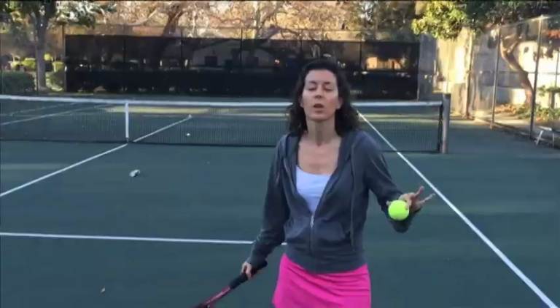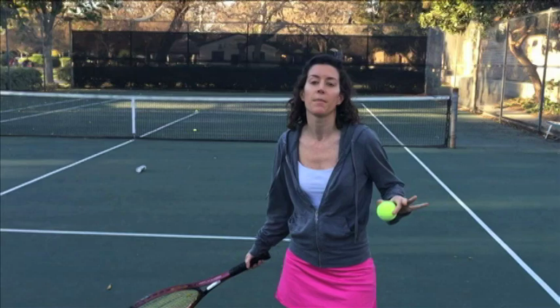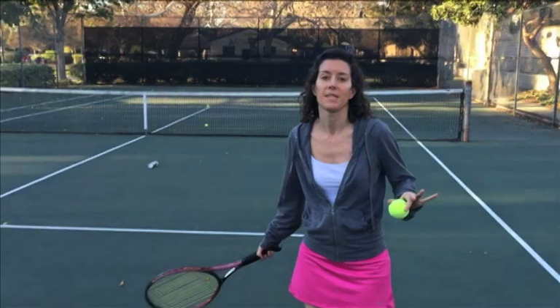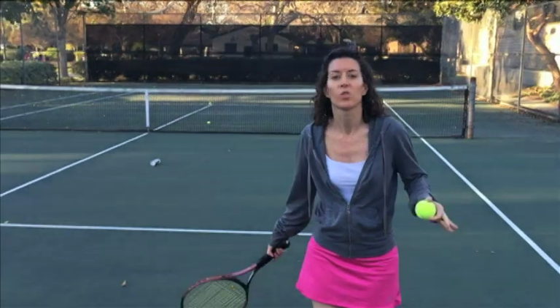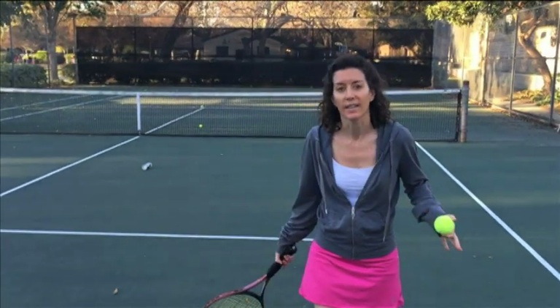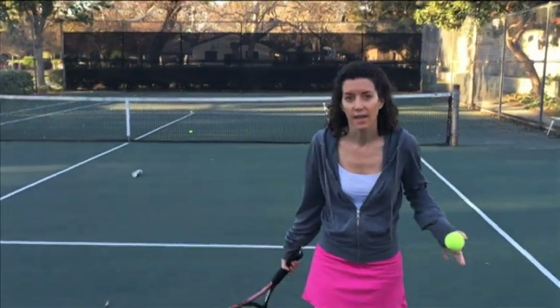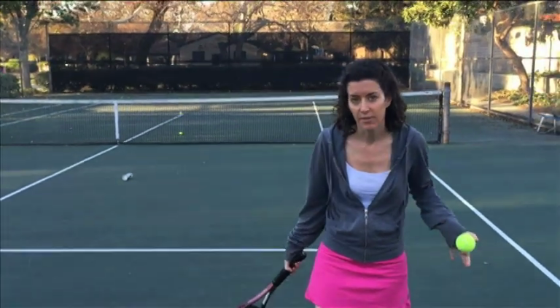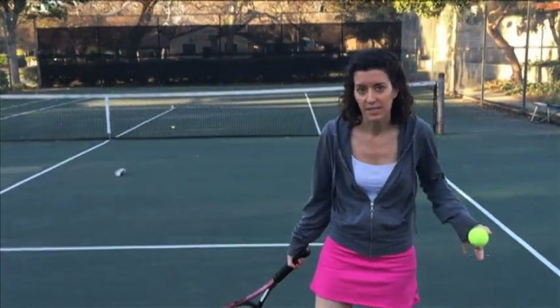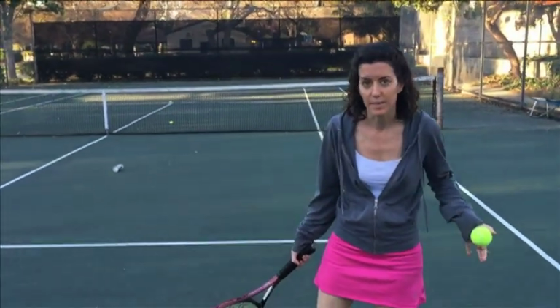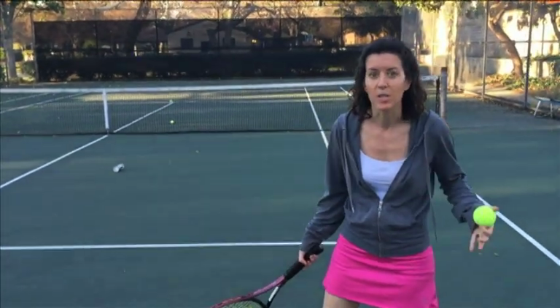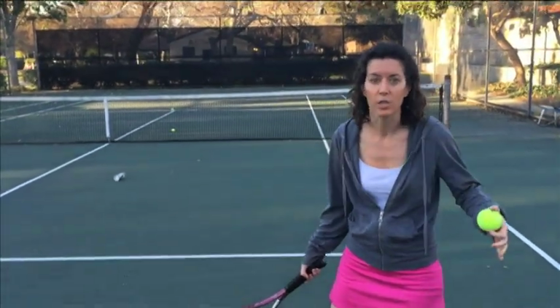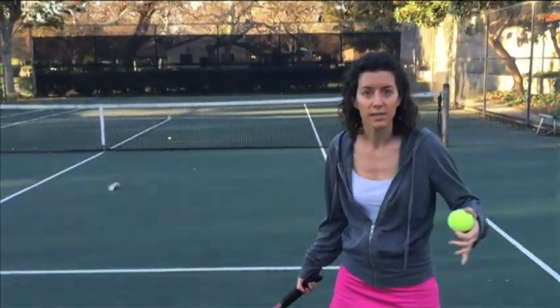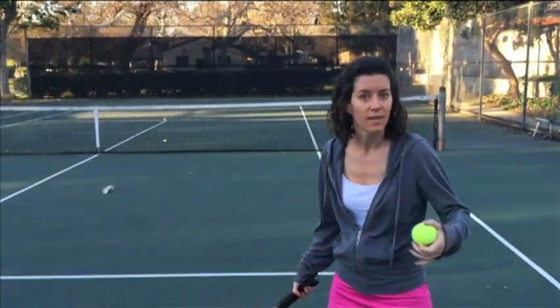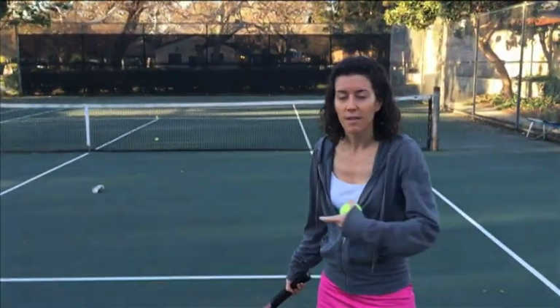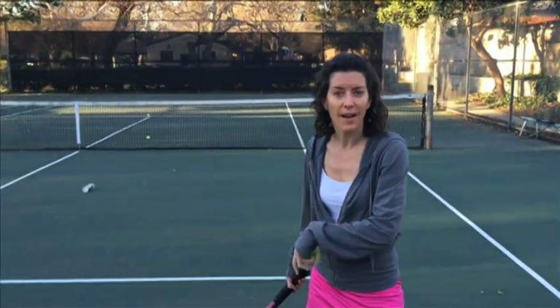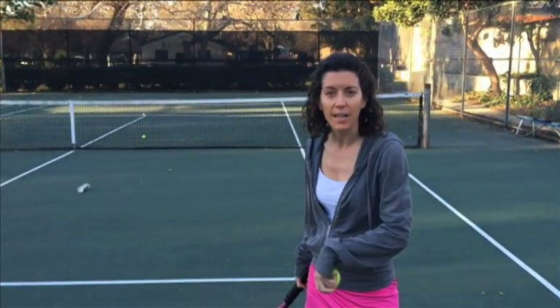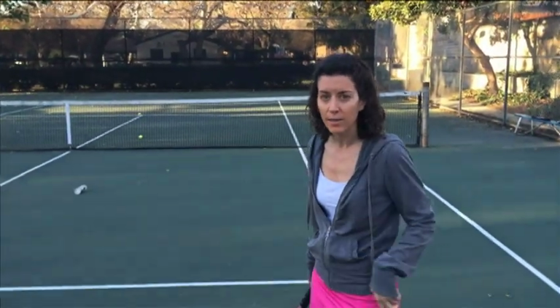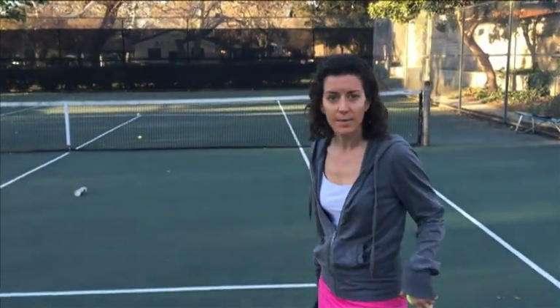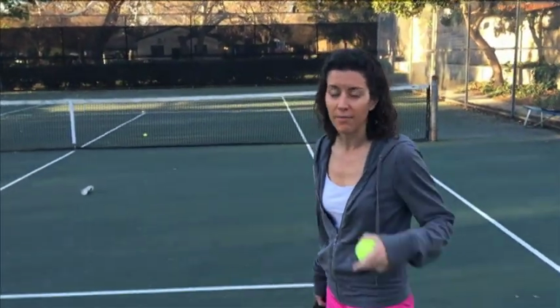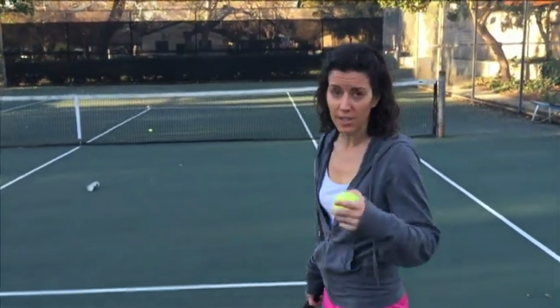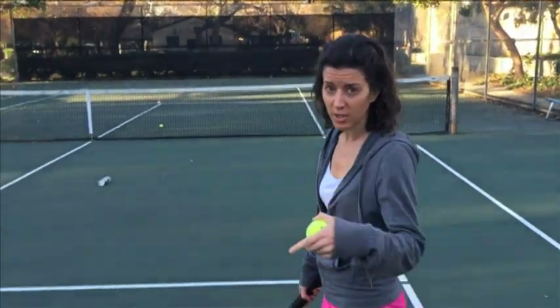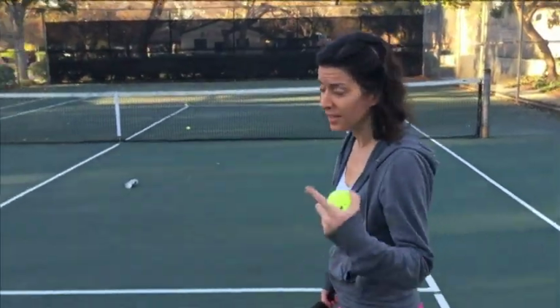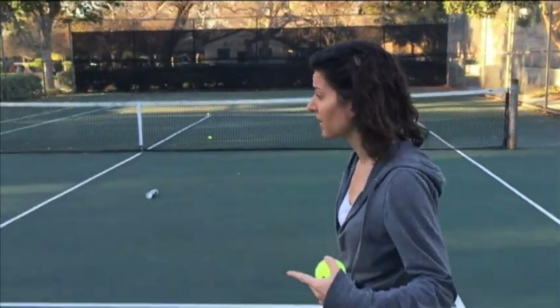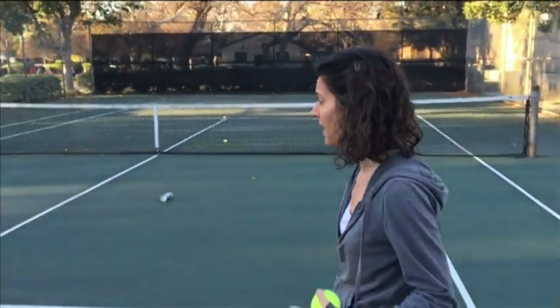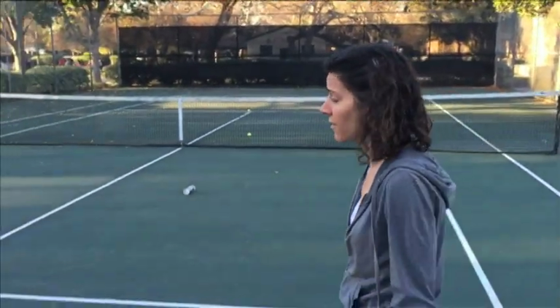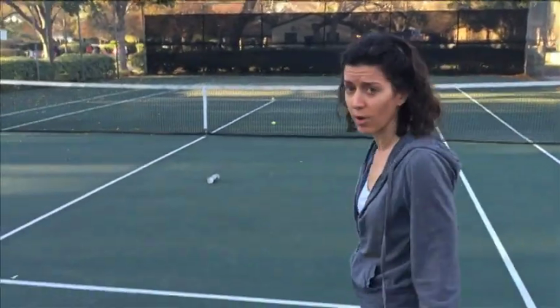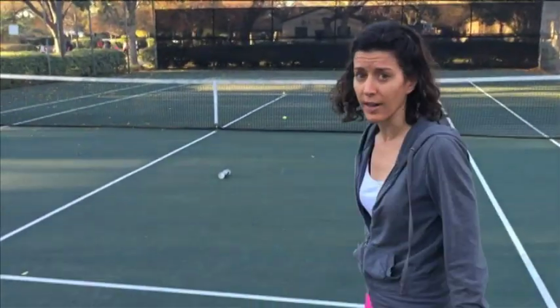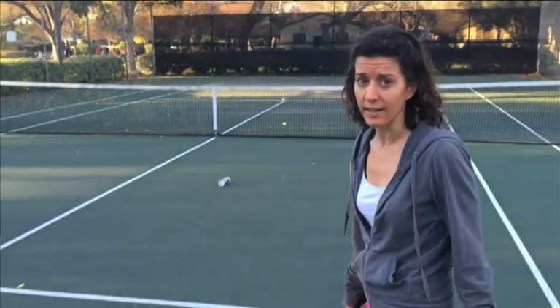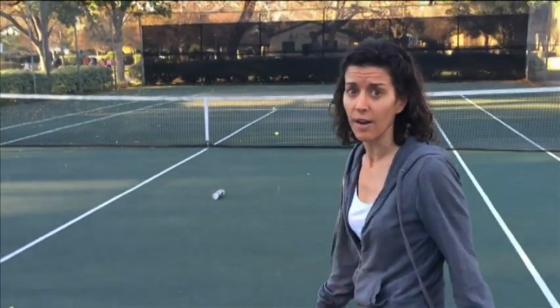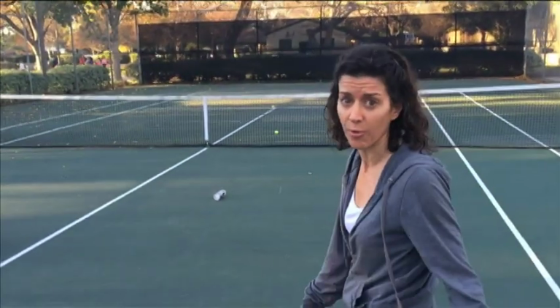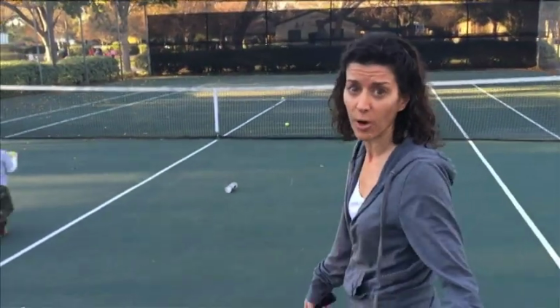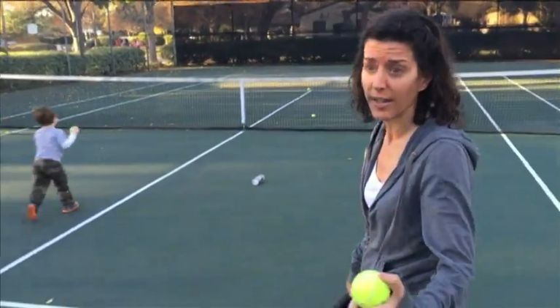You're going to be distracted, obviously, but you just follow him and eventually he's going to hit a forehand.